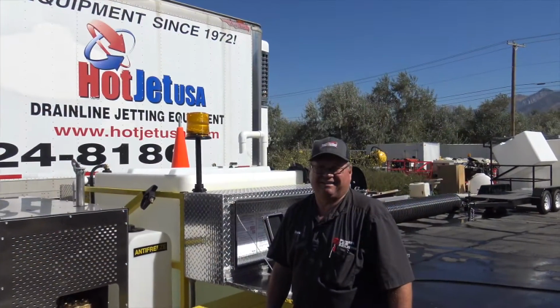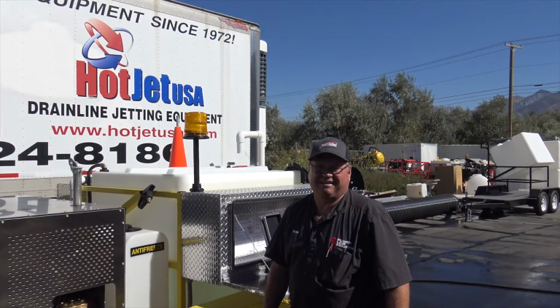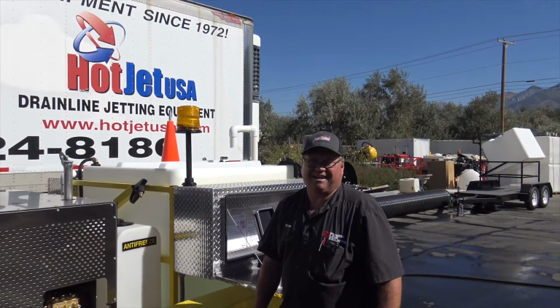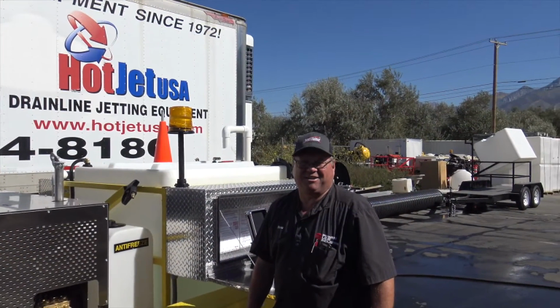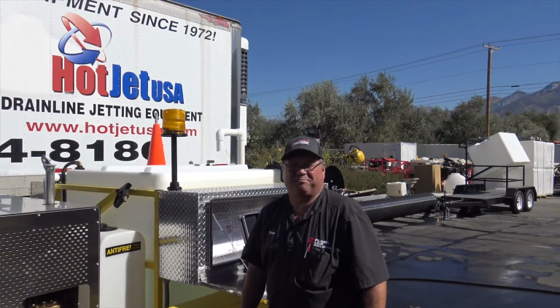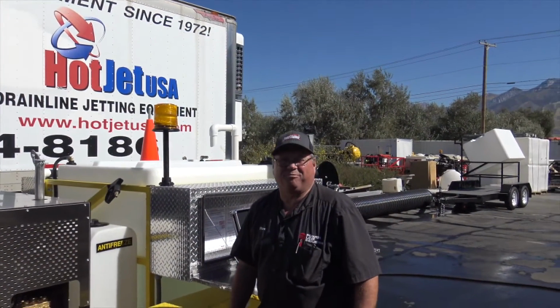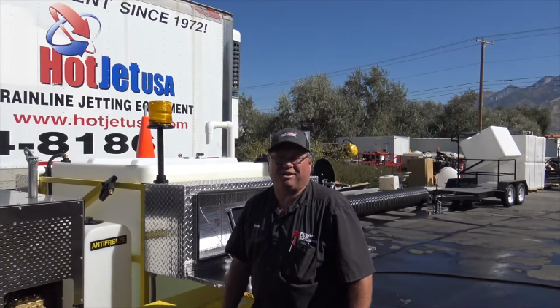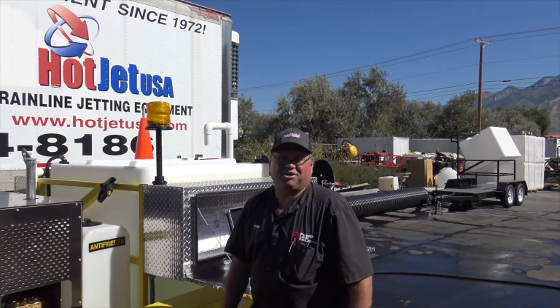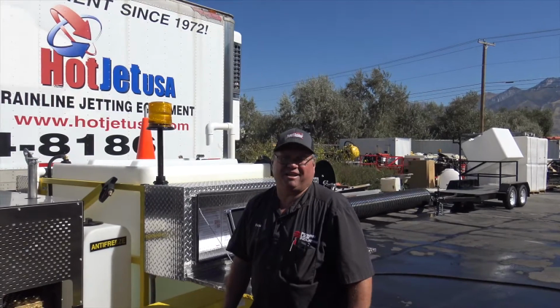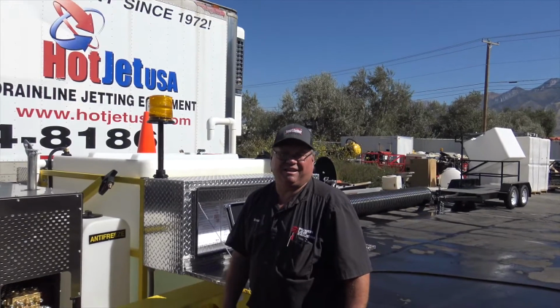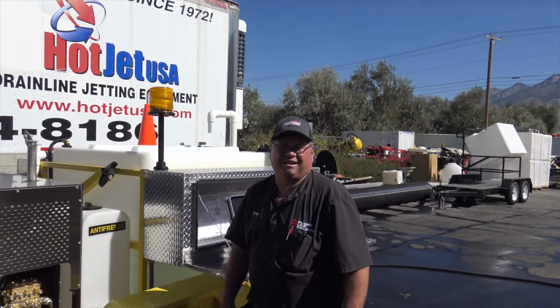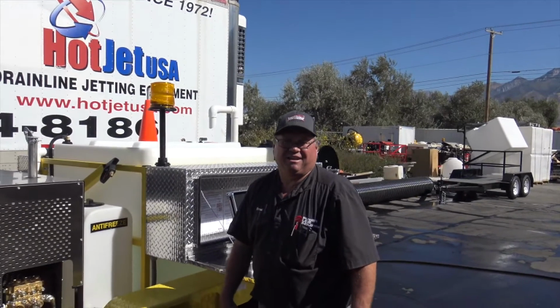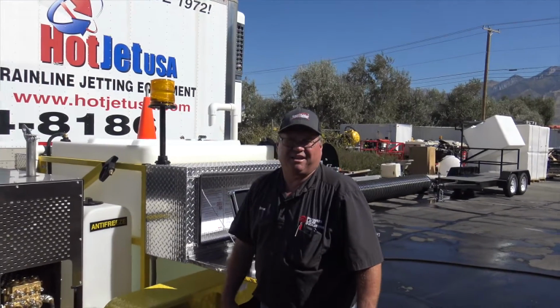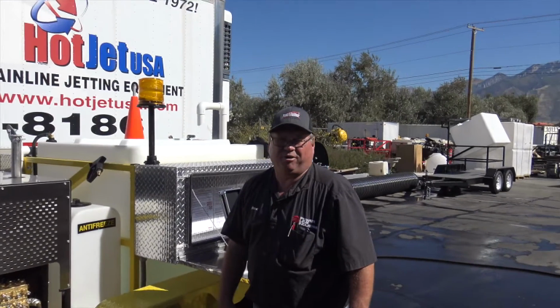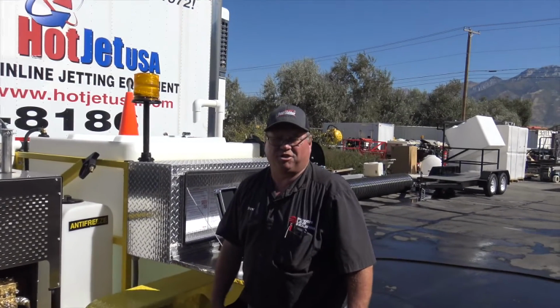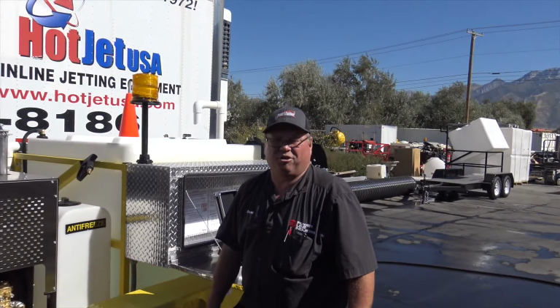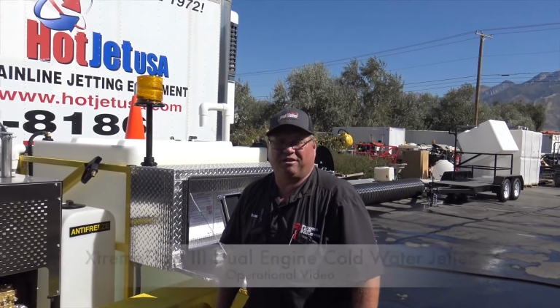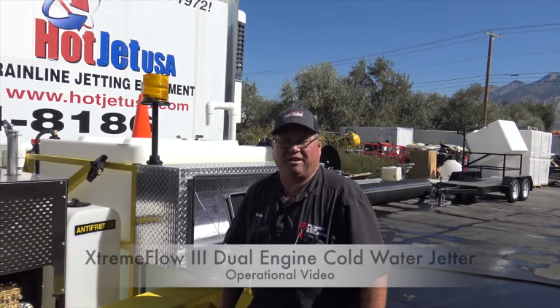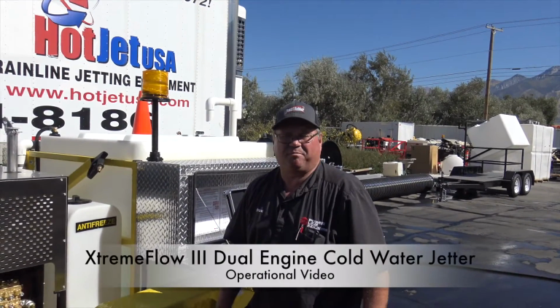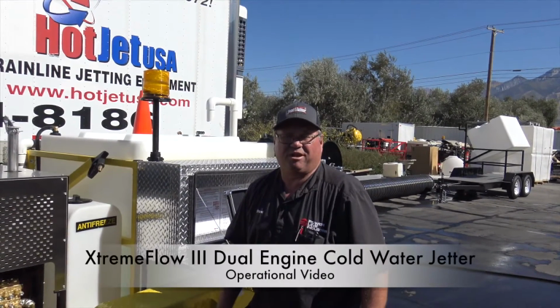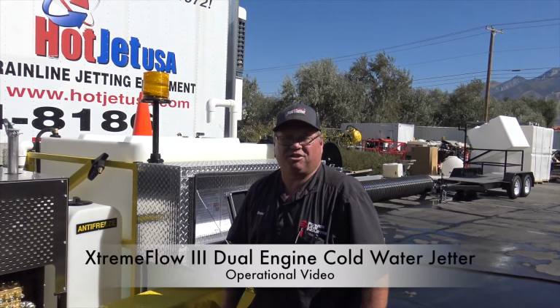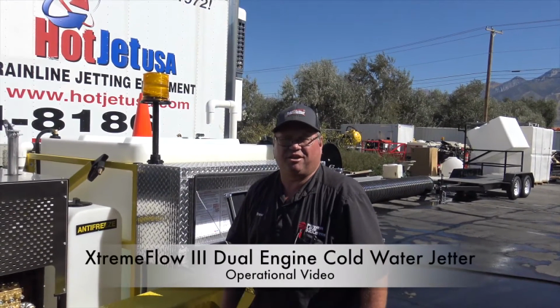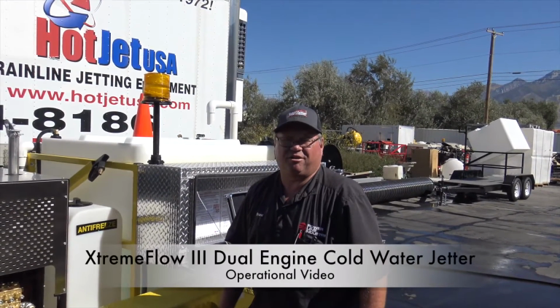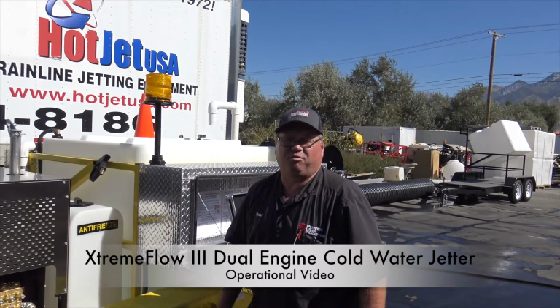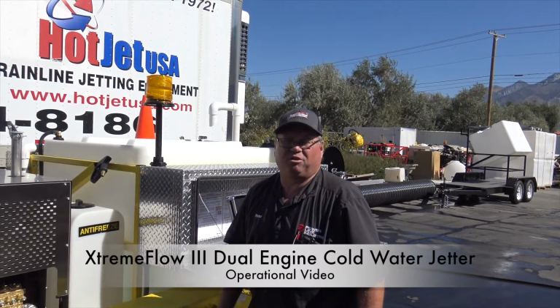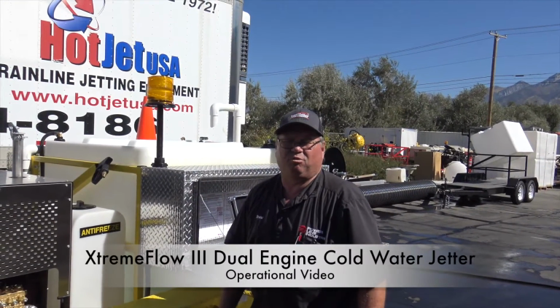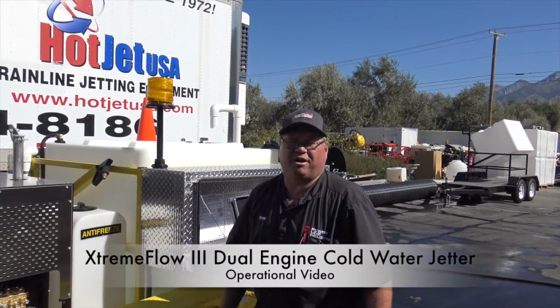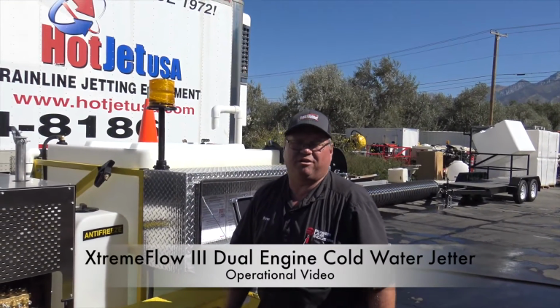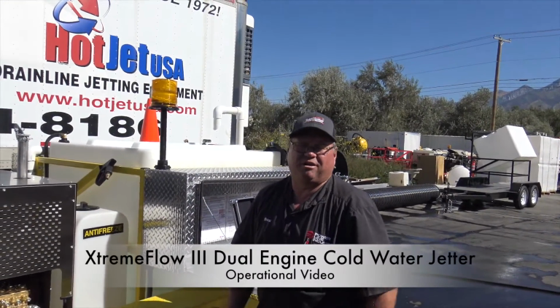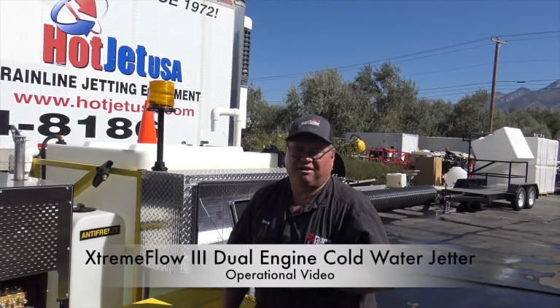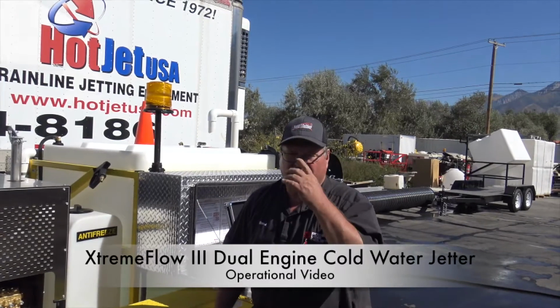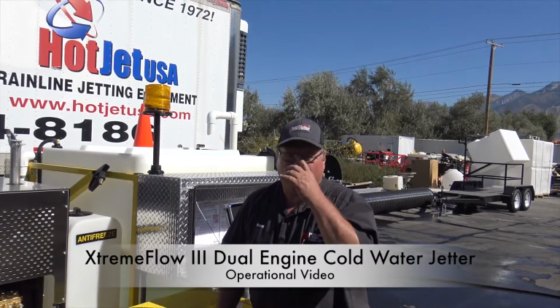Hi, this is Brent with Hot Jet. Today we're going to show you the operation on our twin cold water jetter.